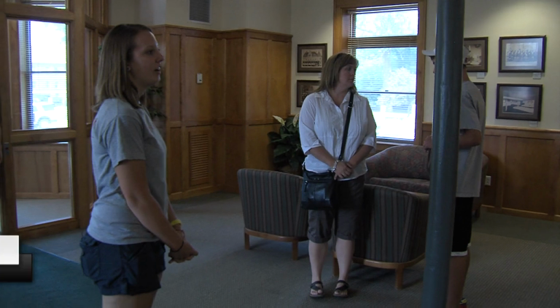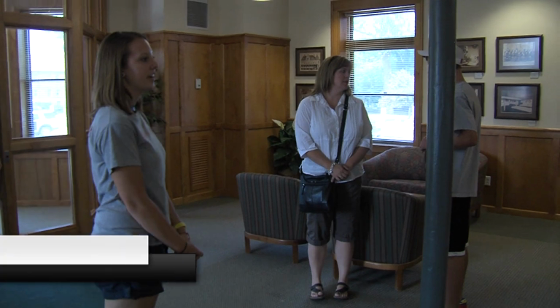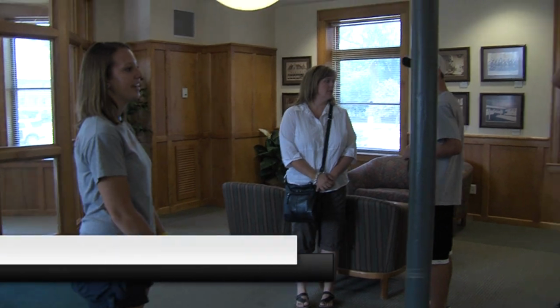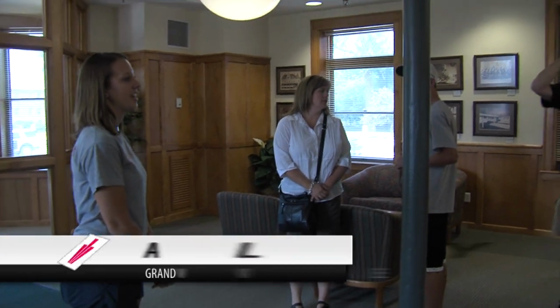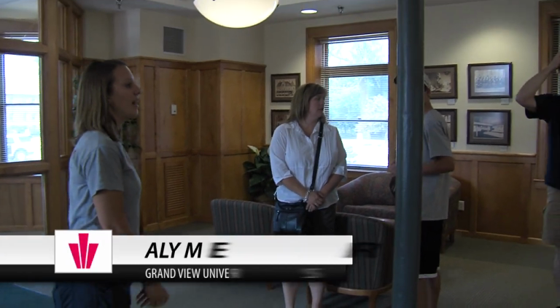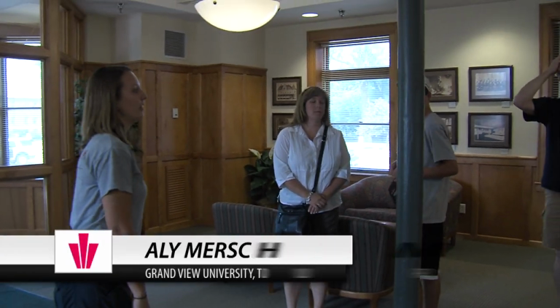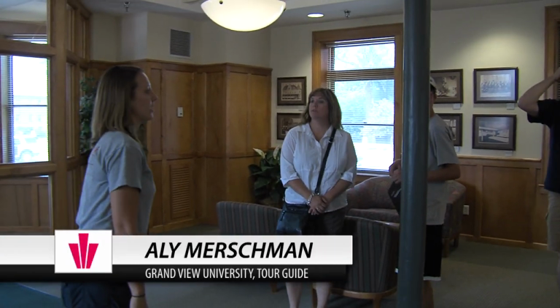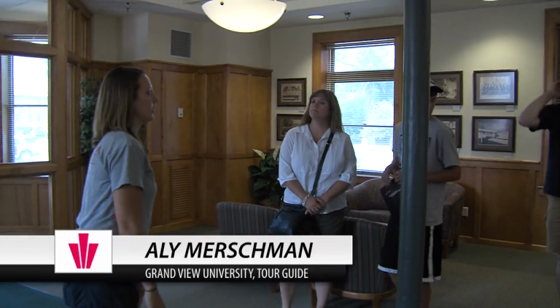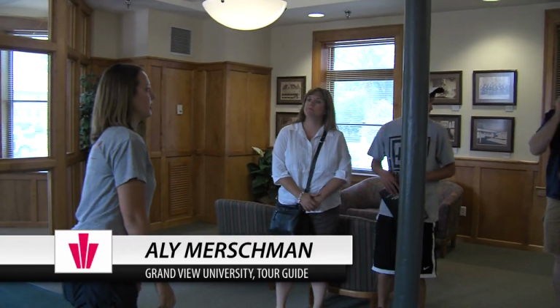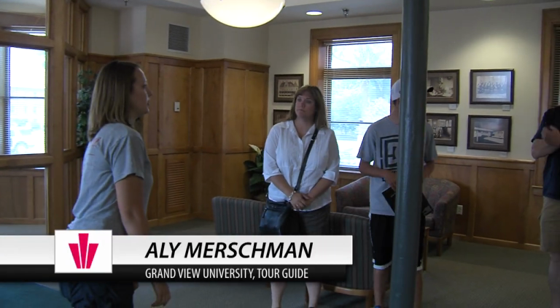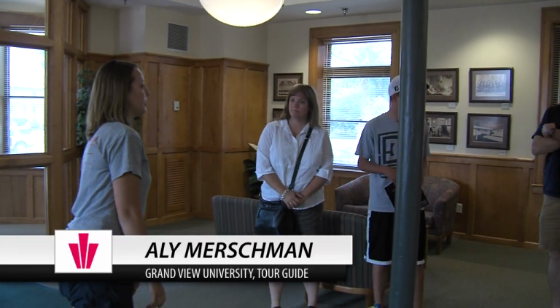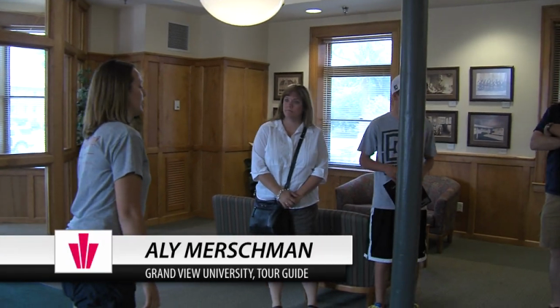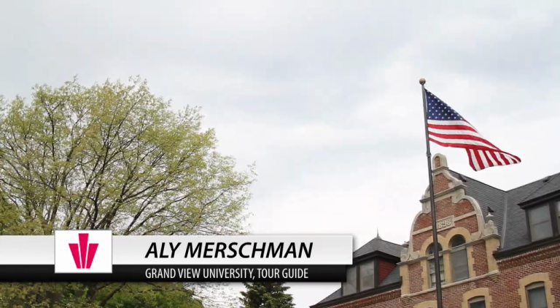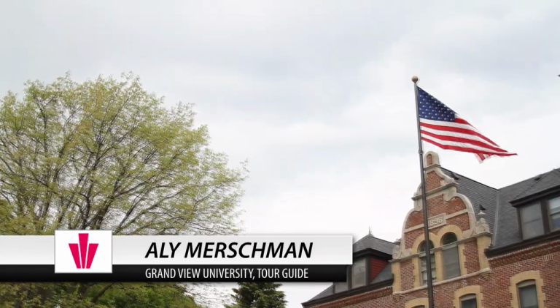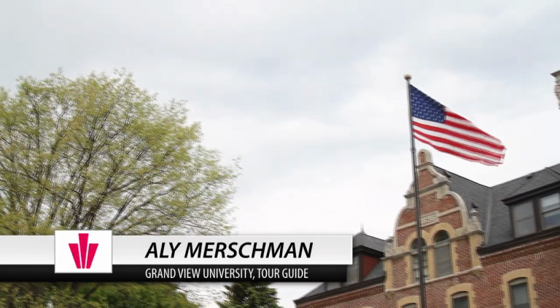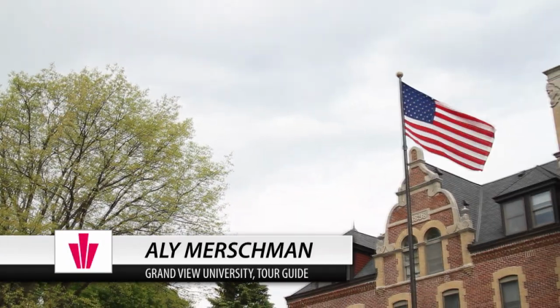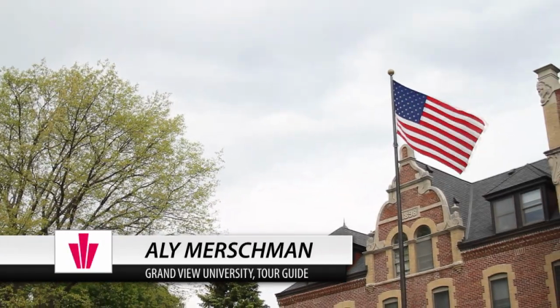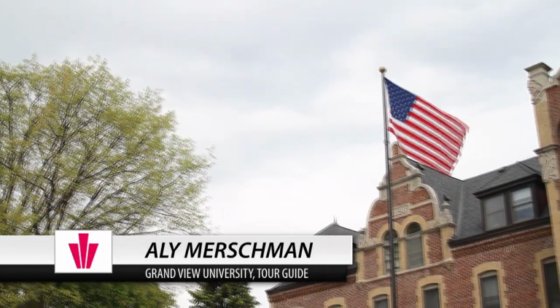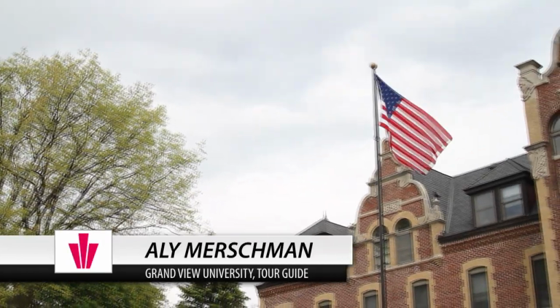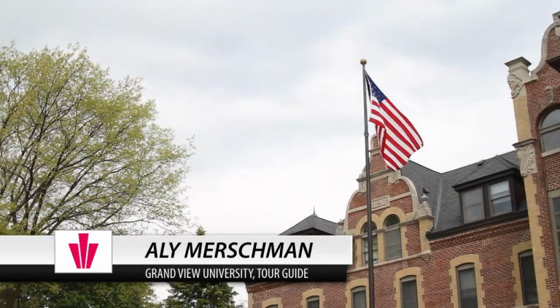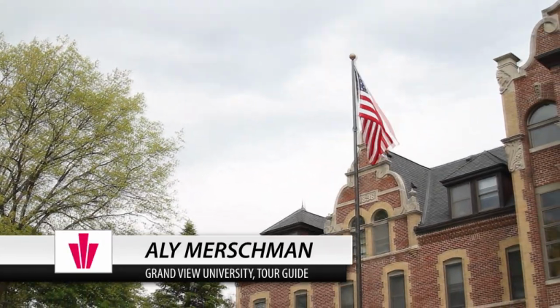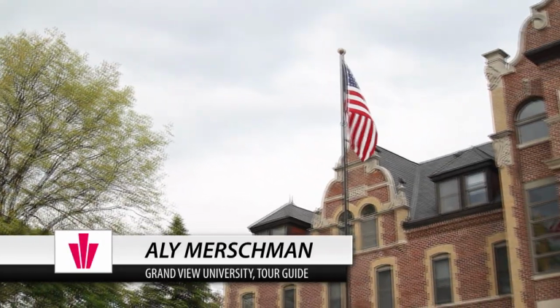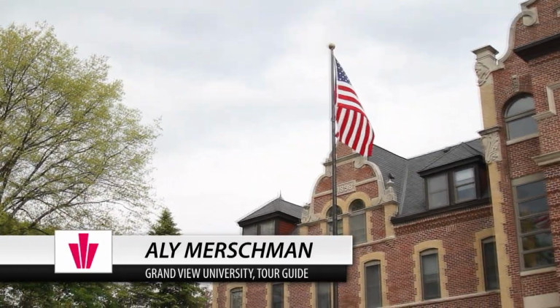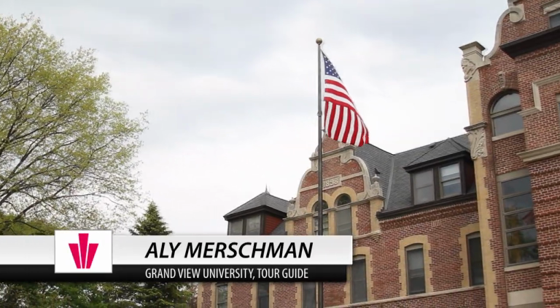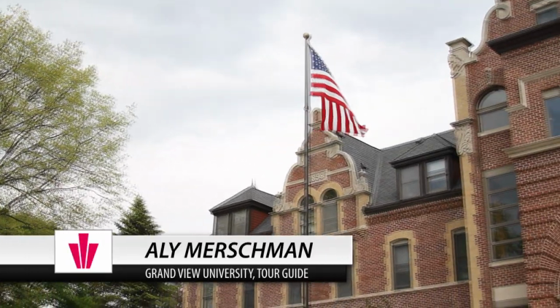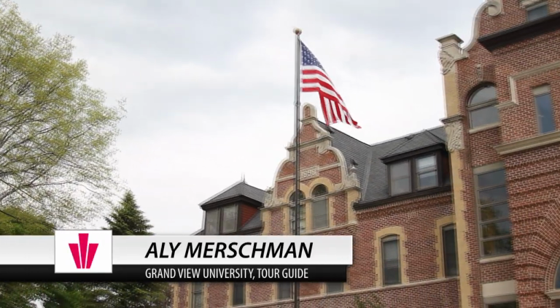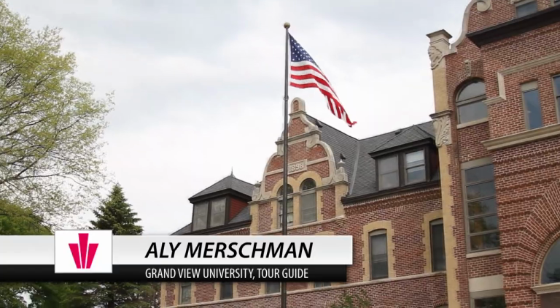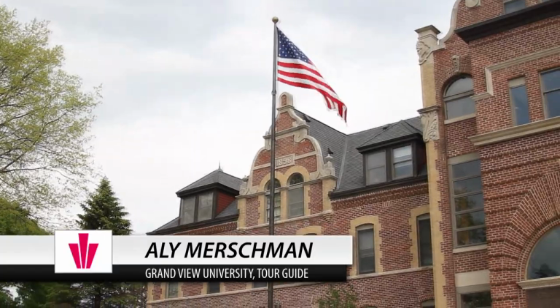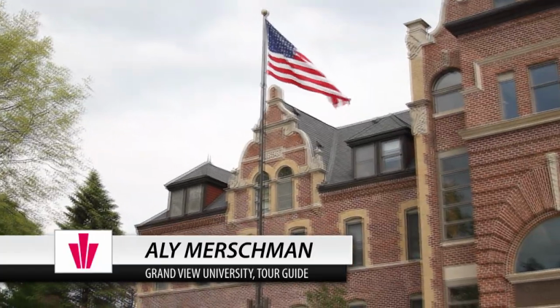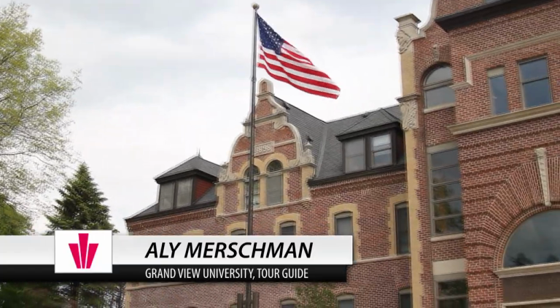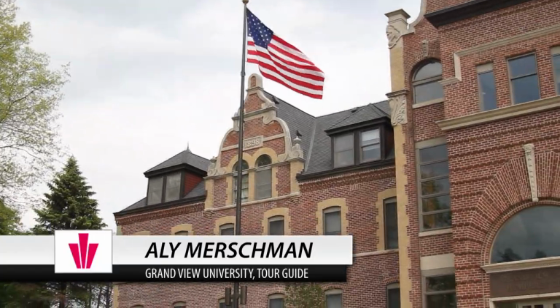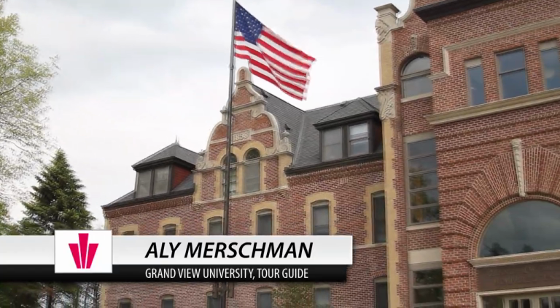Okay guys, I'm Allie. I'm going to be your tour guide today. I am a junior political studies and digital media major here at Grandview.